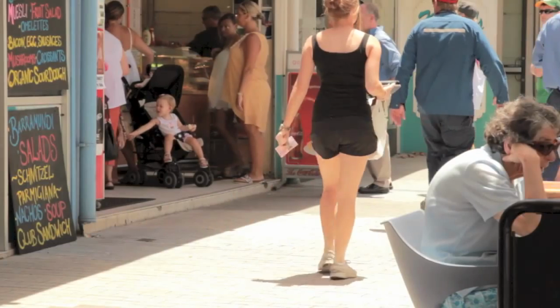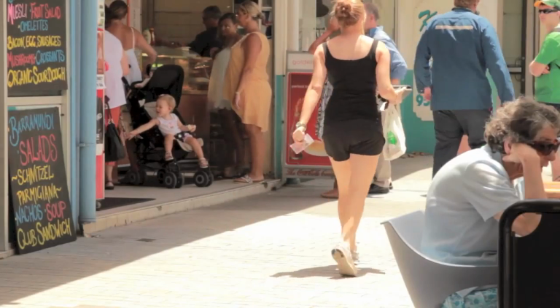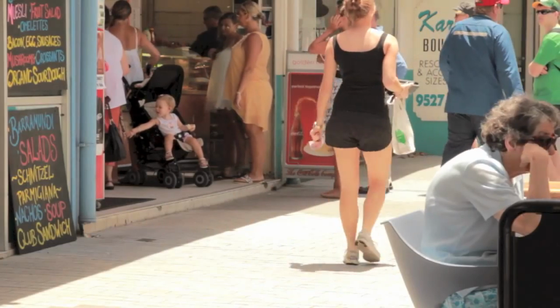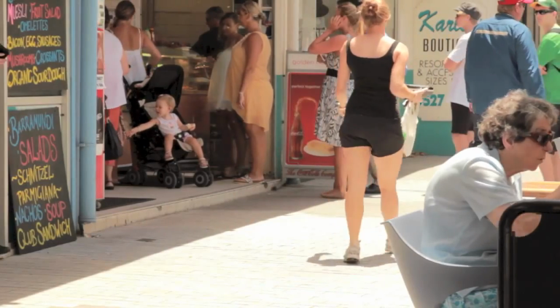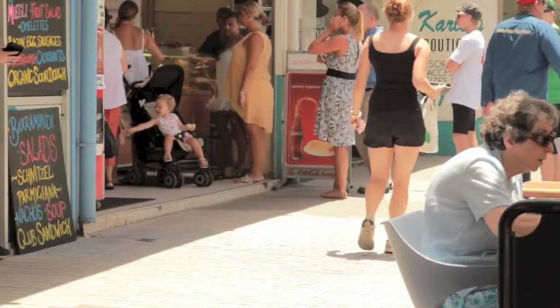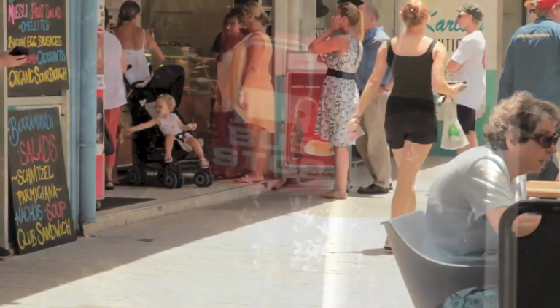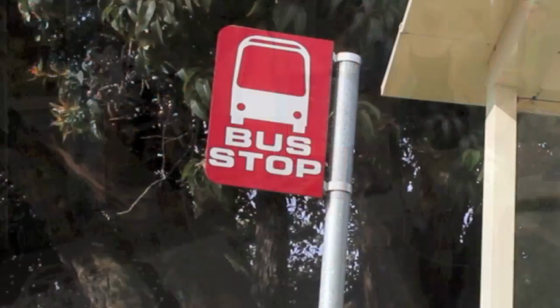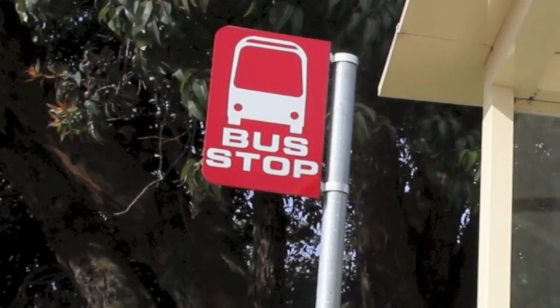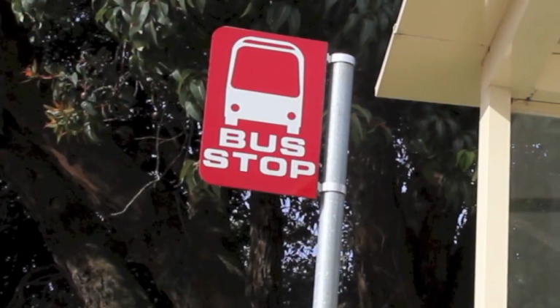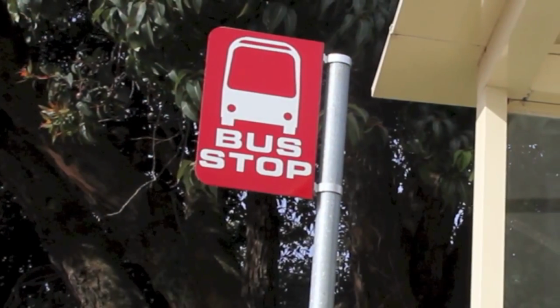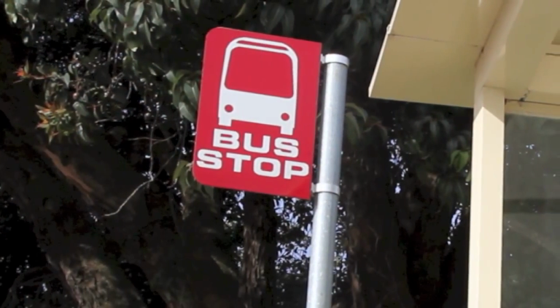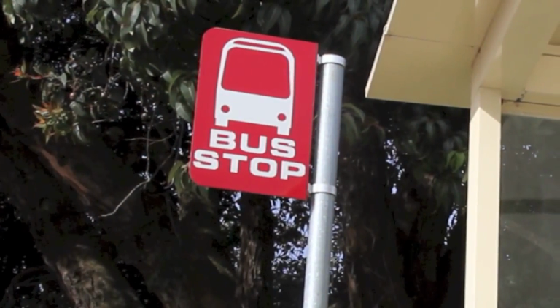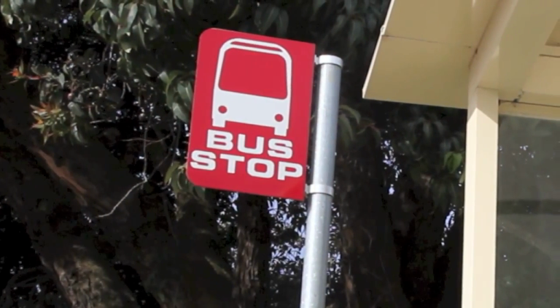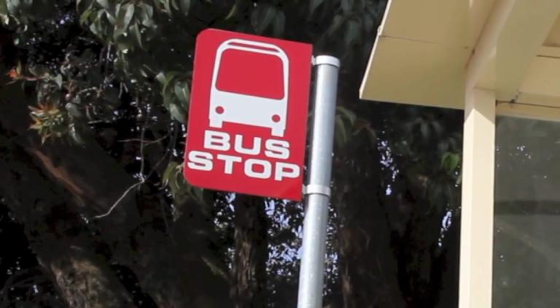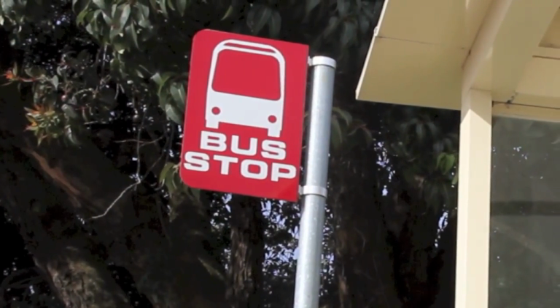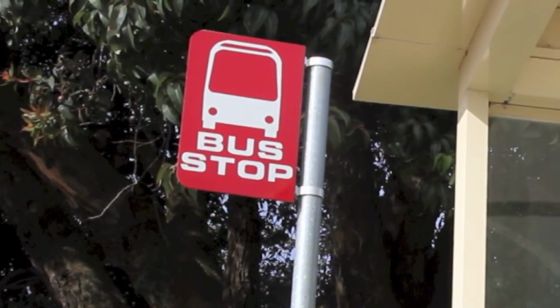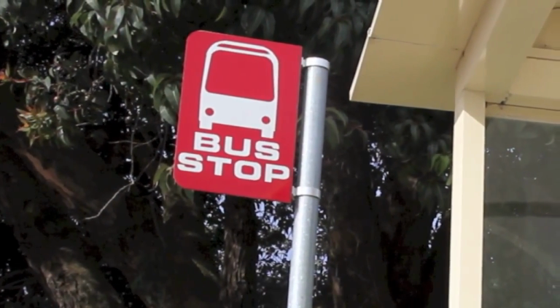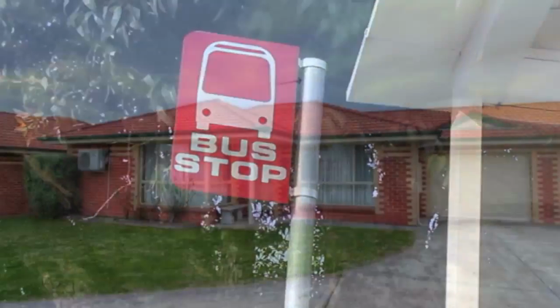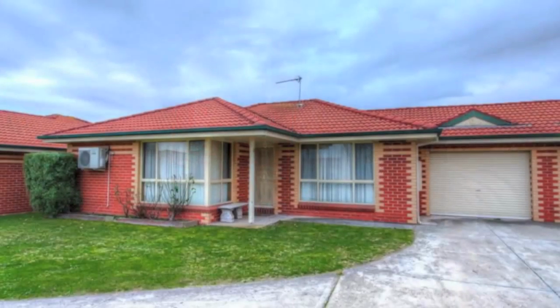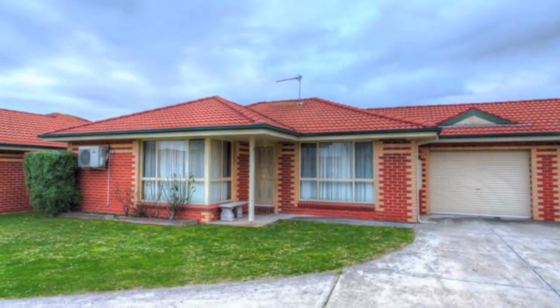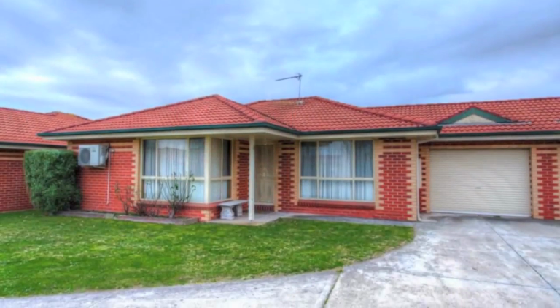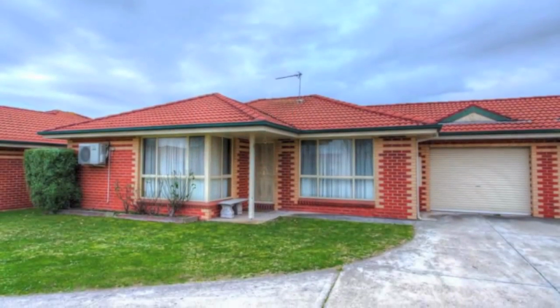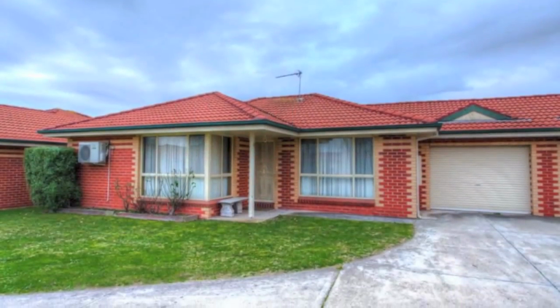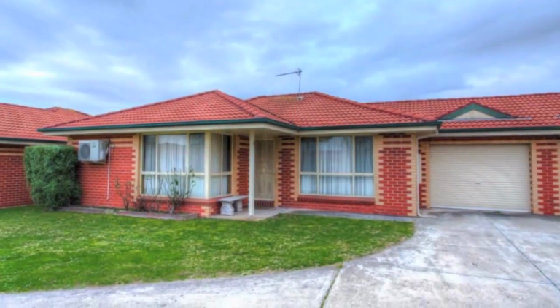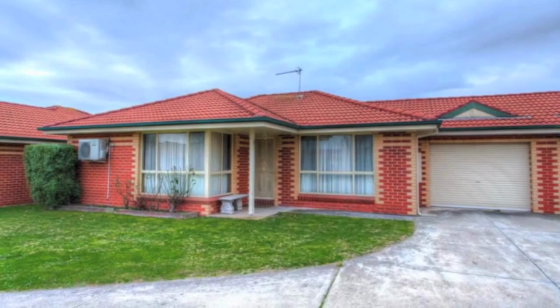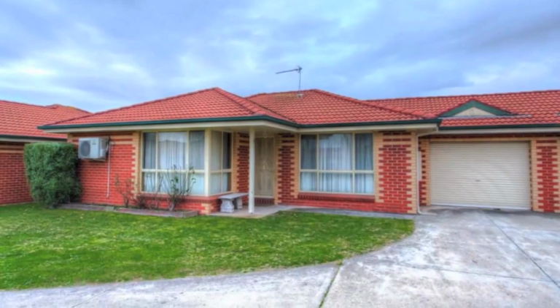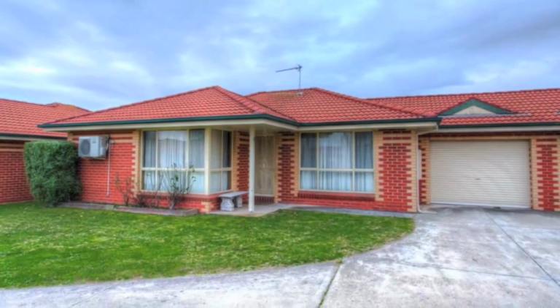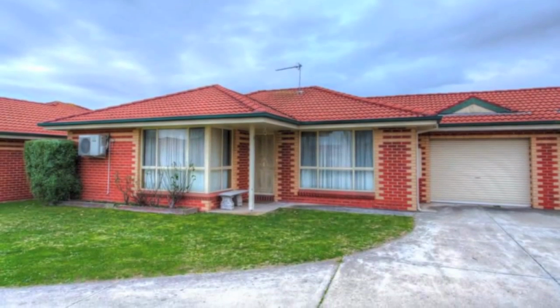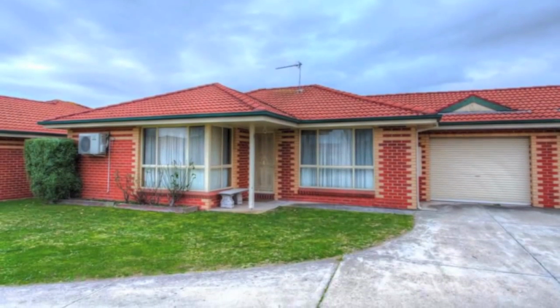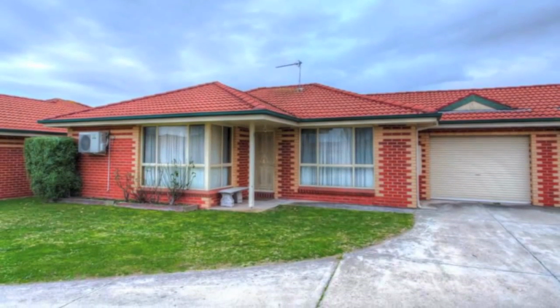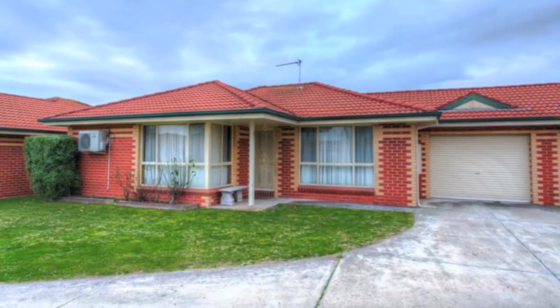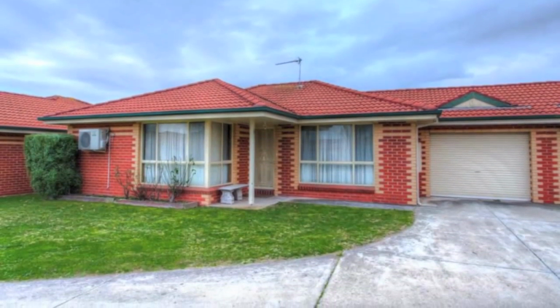This beautiful unit won't last long. Book an inspection today and secure your next home or investment property.